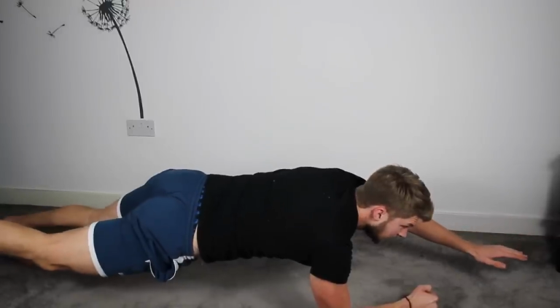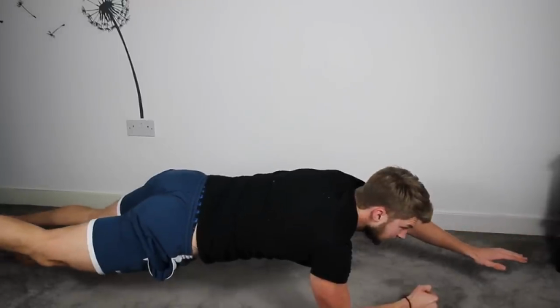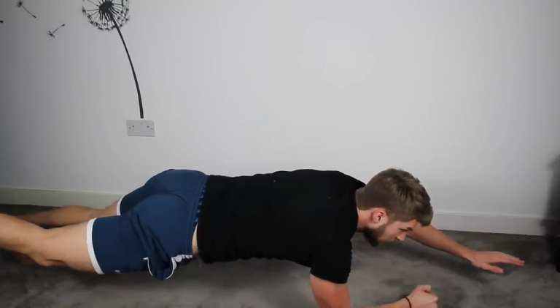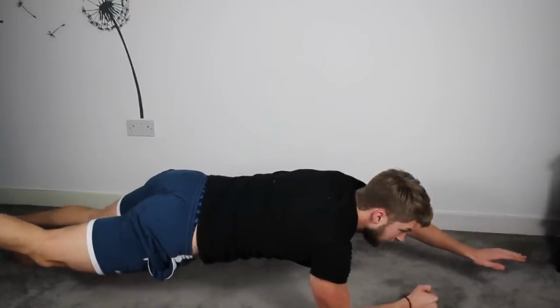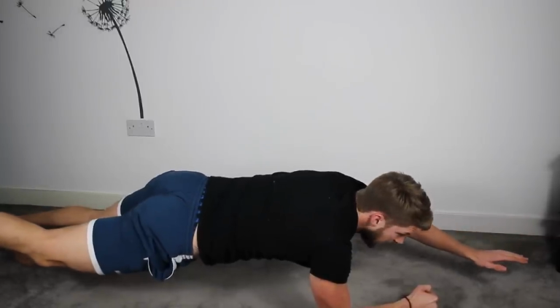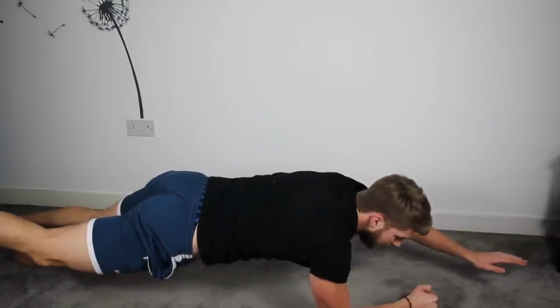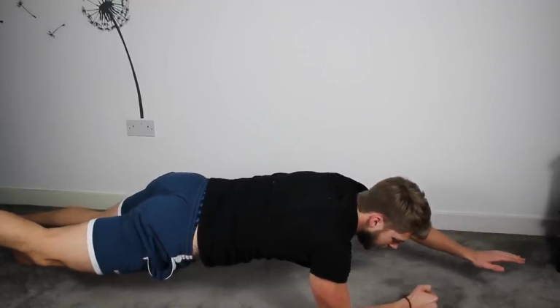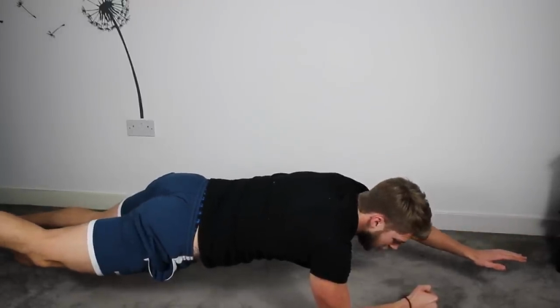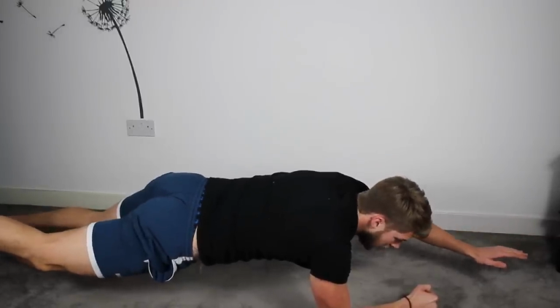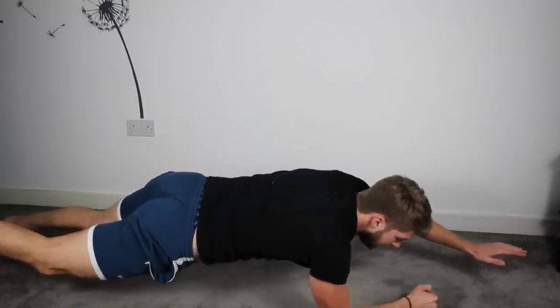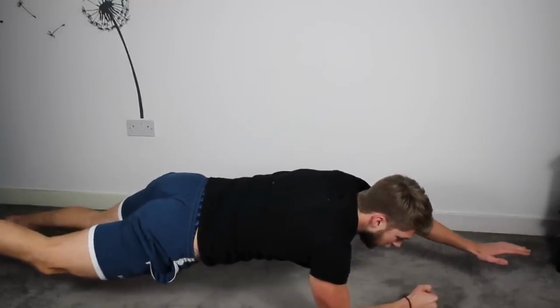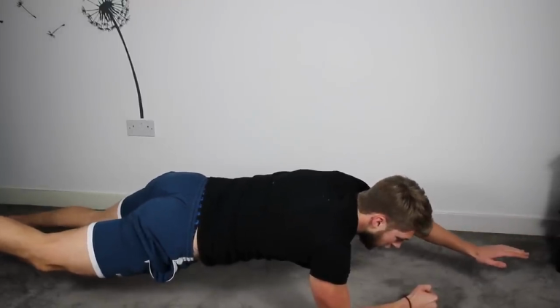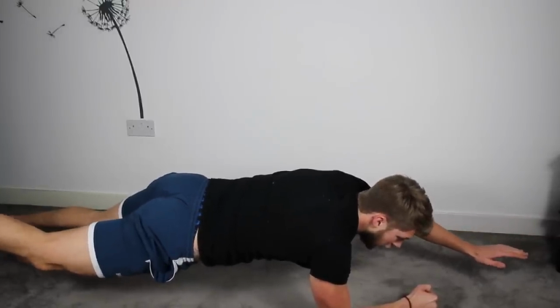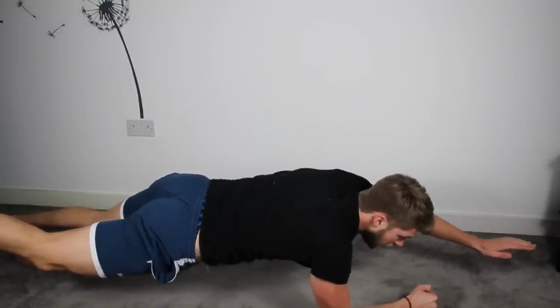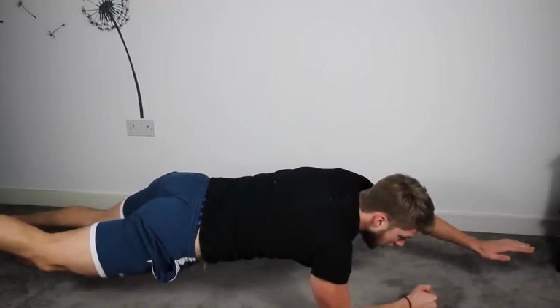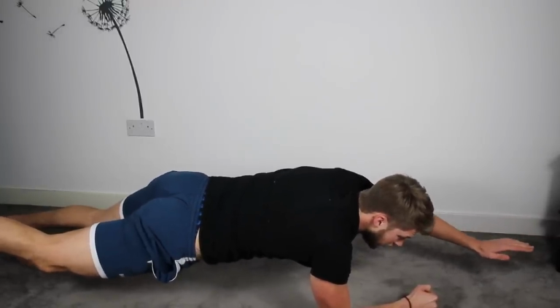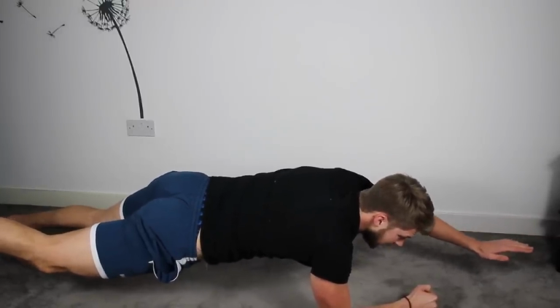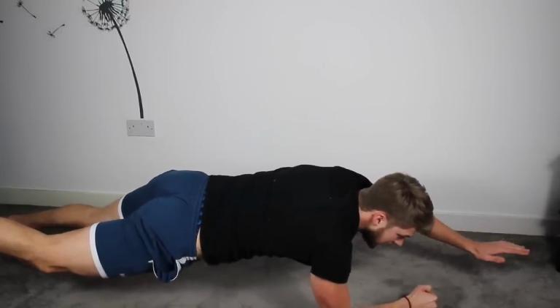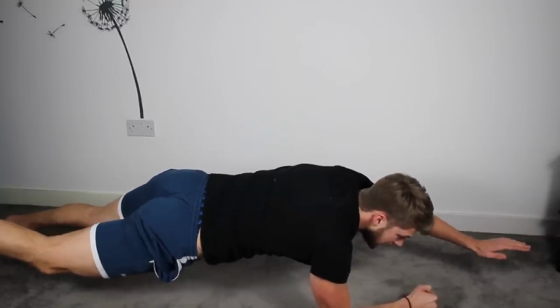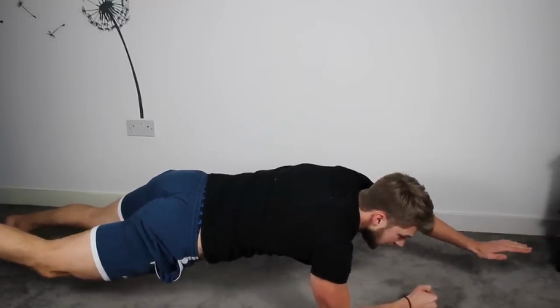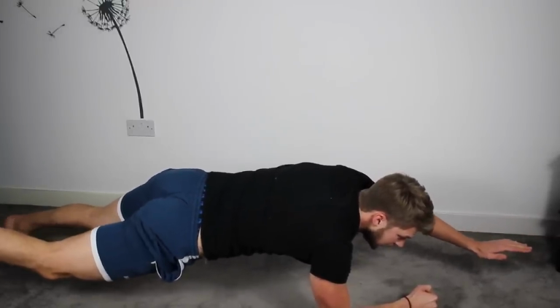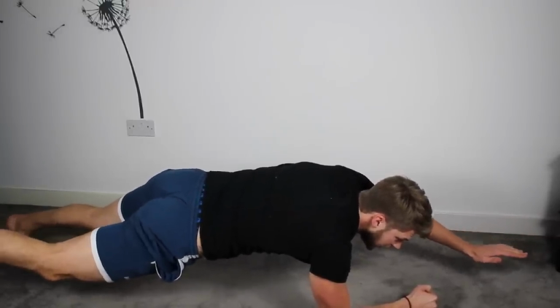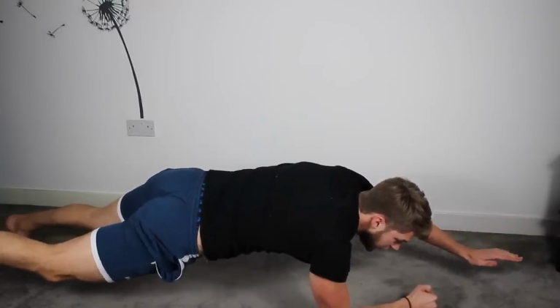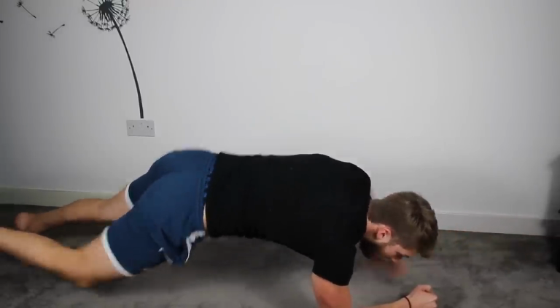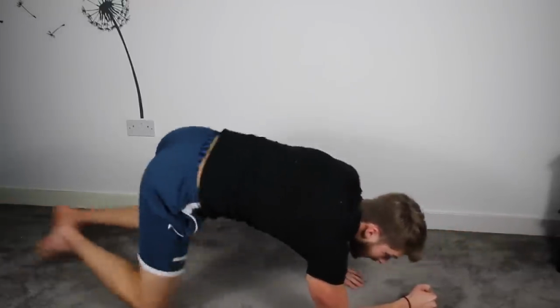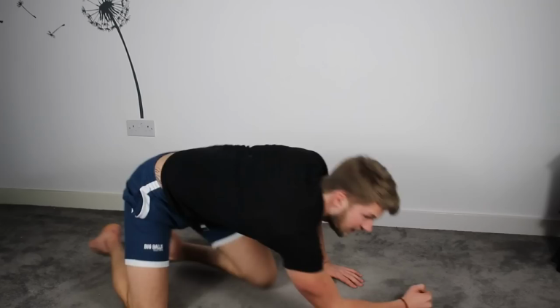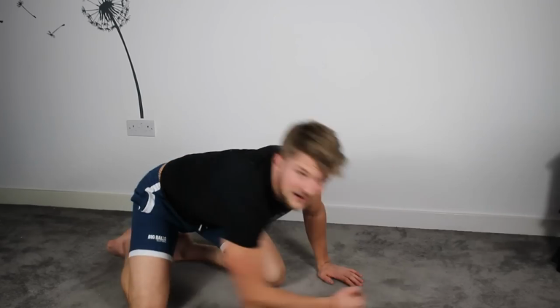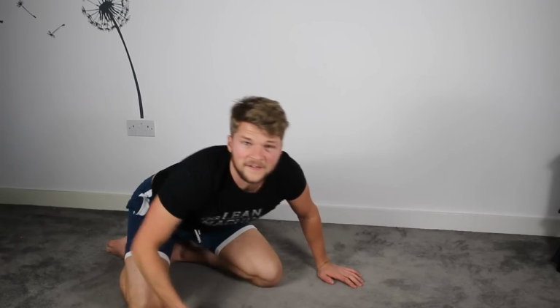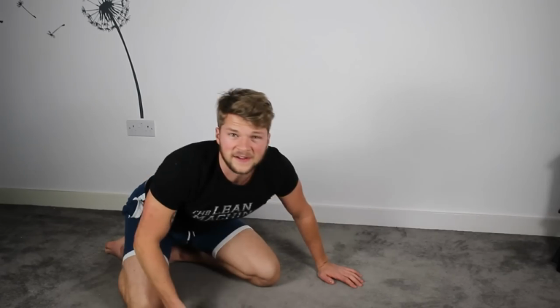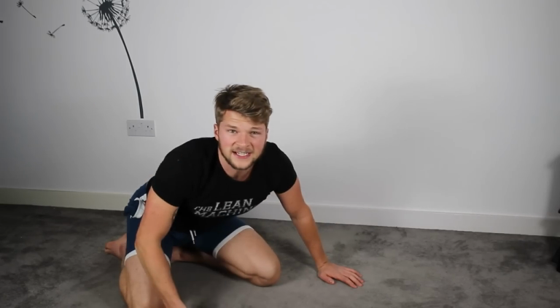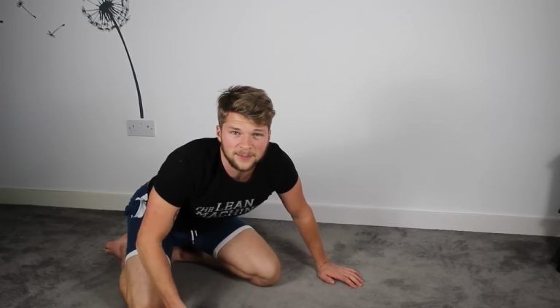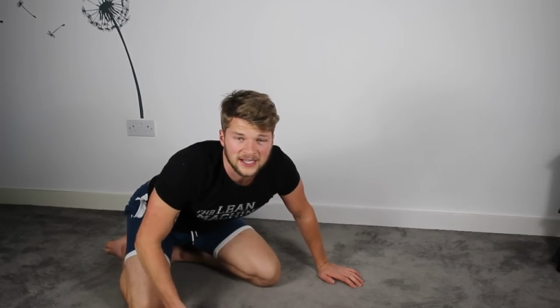Keep holding. Five, four, three, two, one. 15 seconds break.